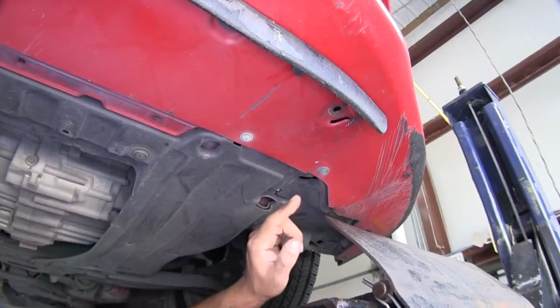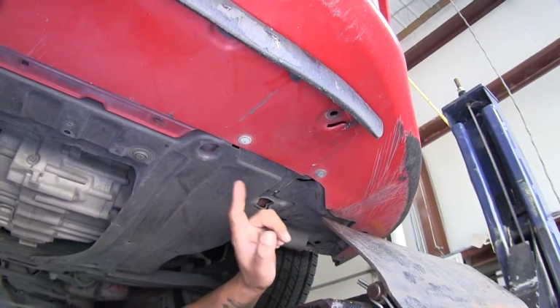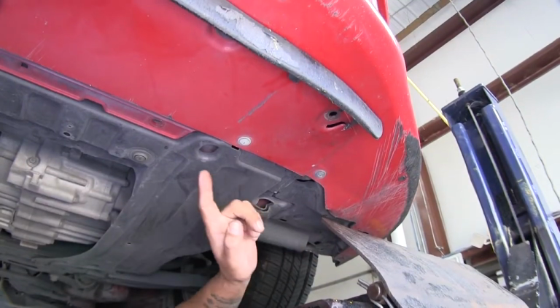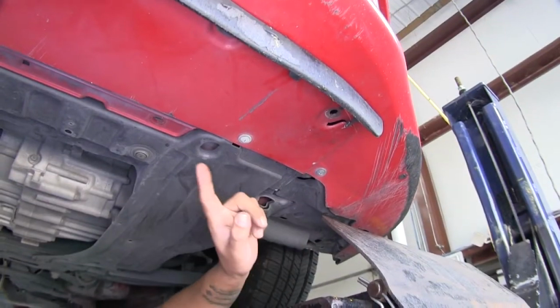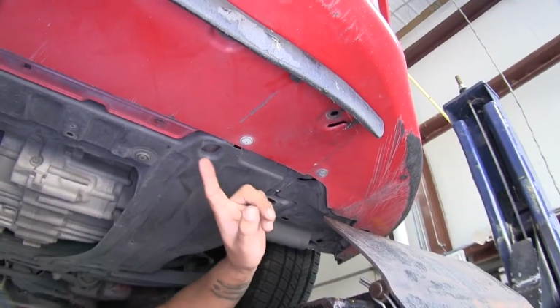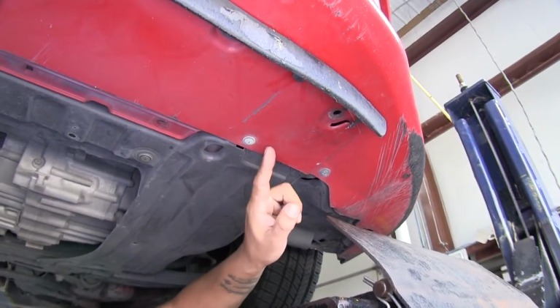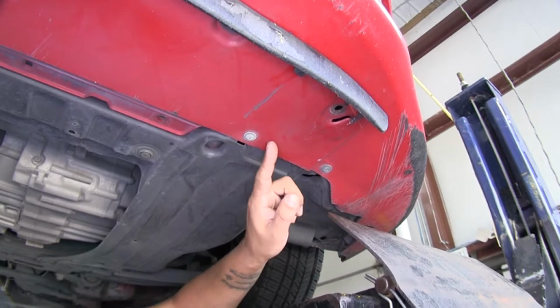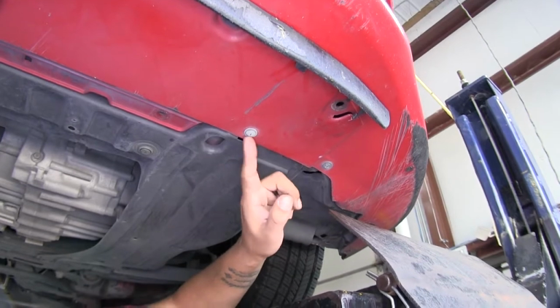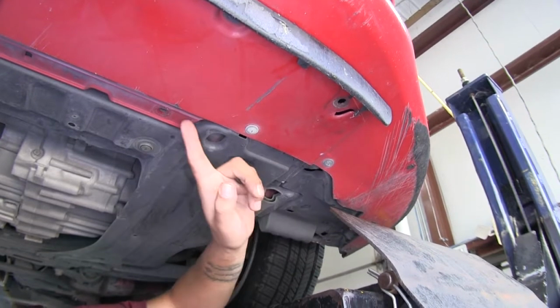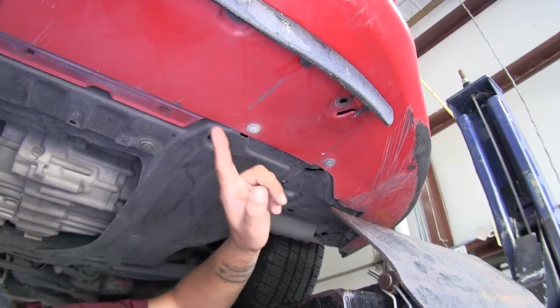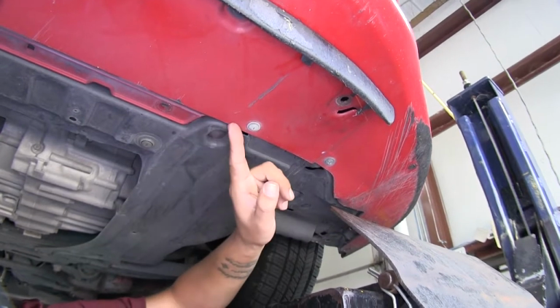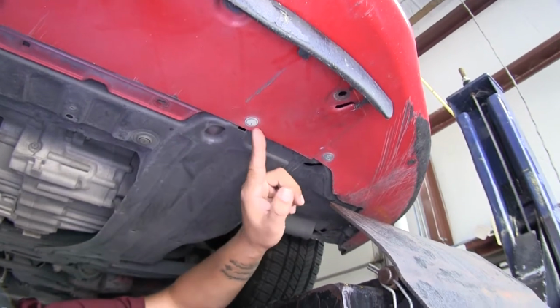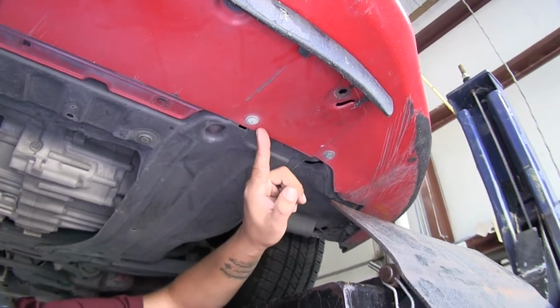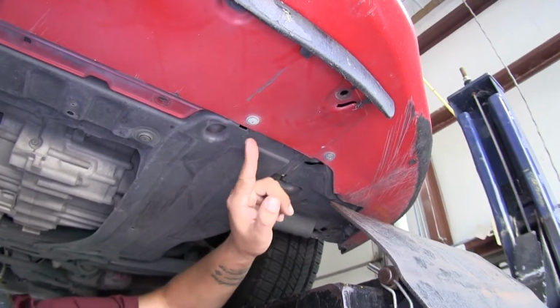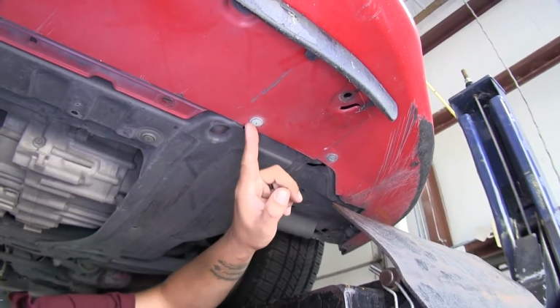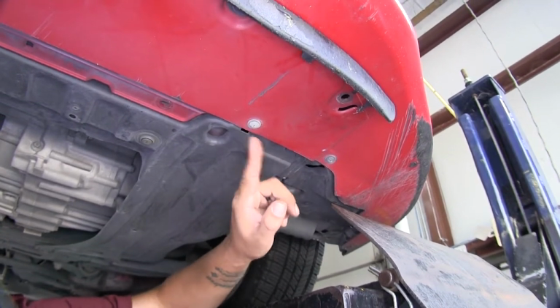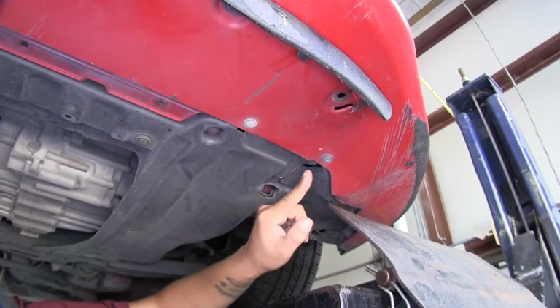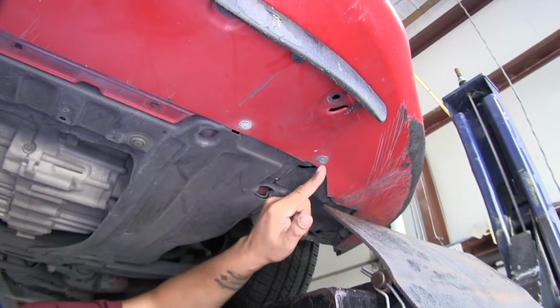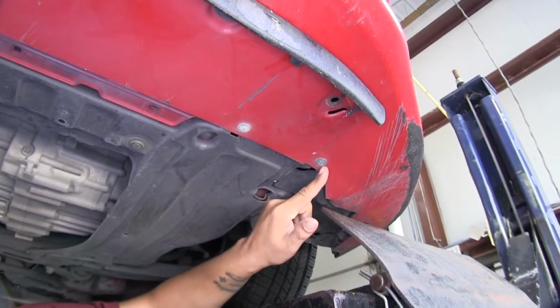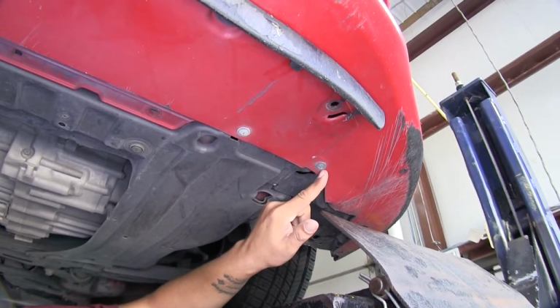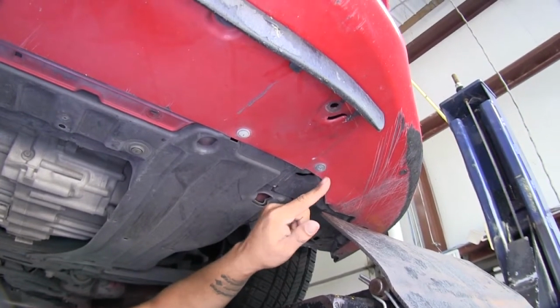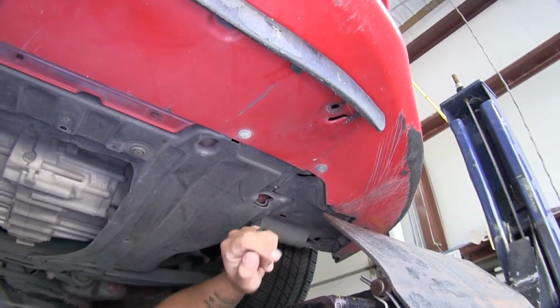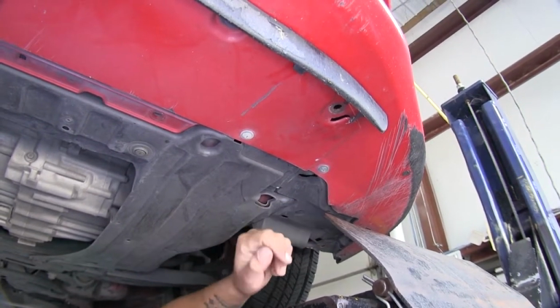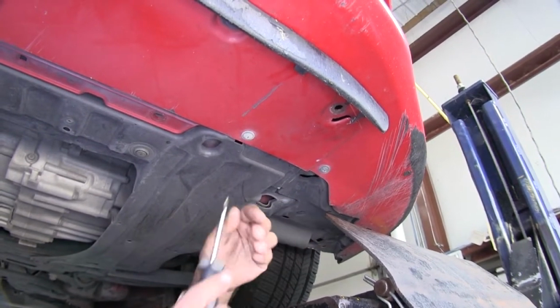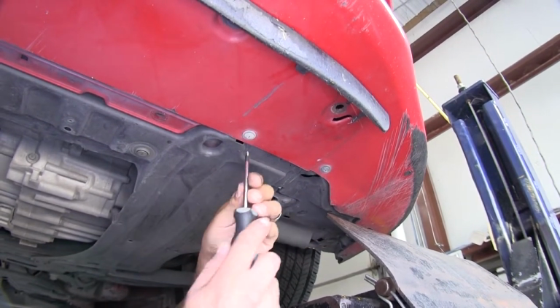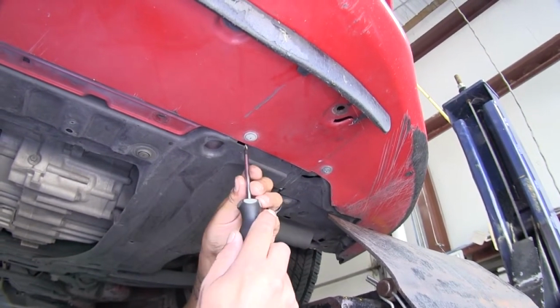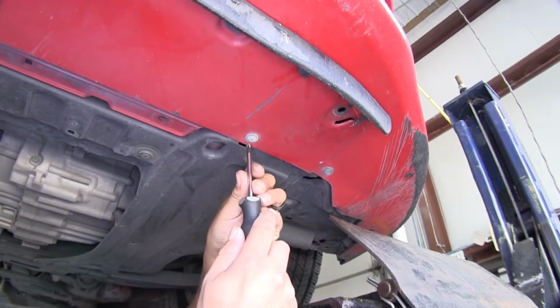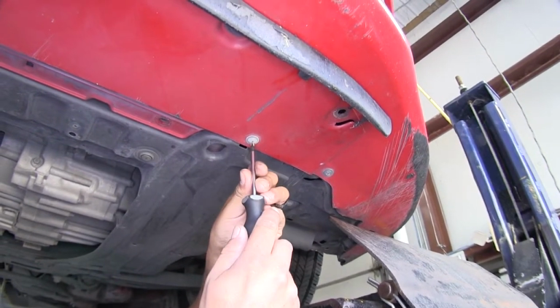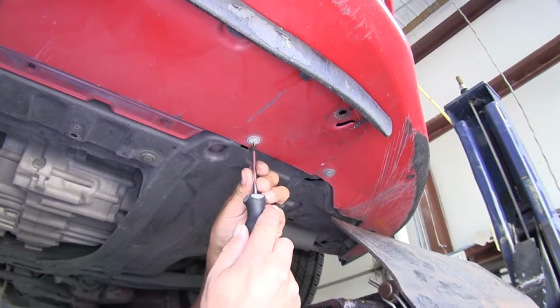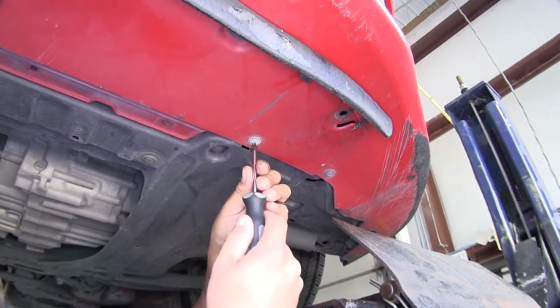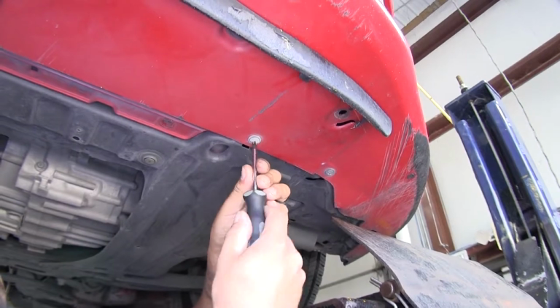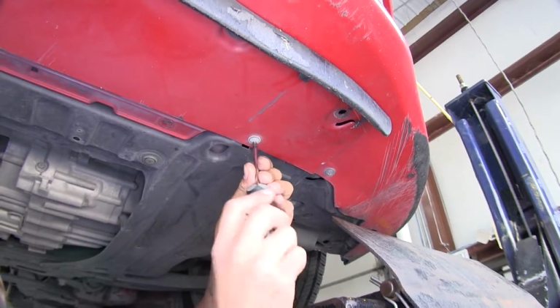Just forward of those pushpins that we removed, we're going to have two Phillips screws on each side that we'll have to pull out as well.